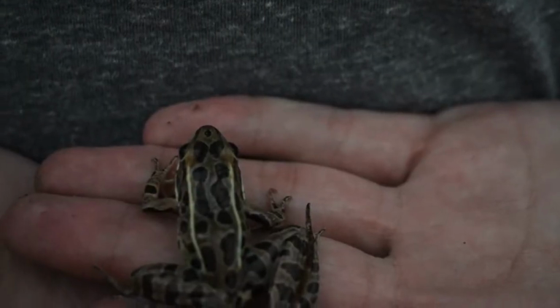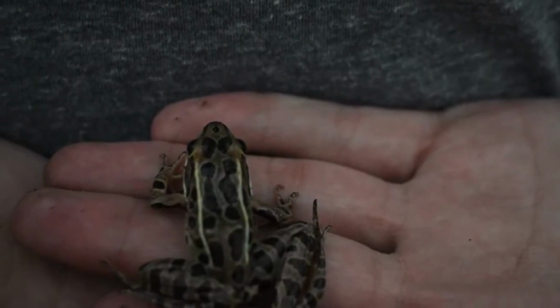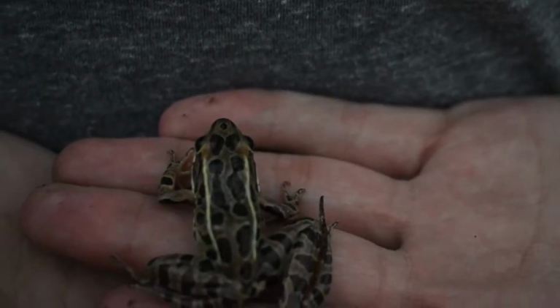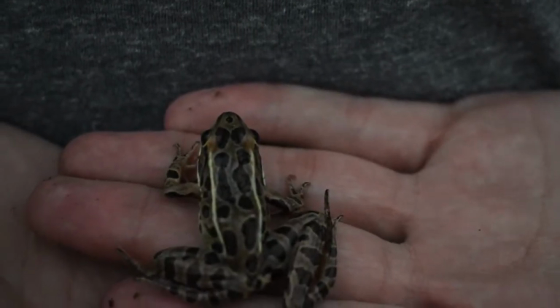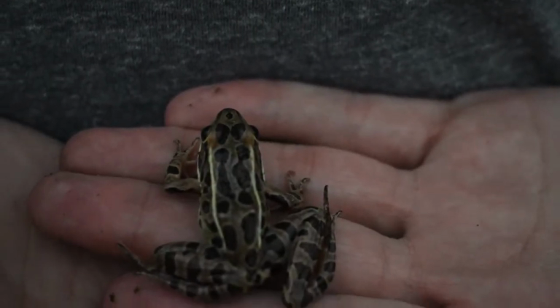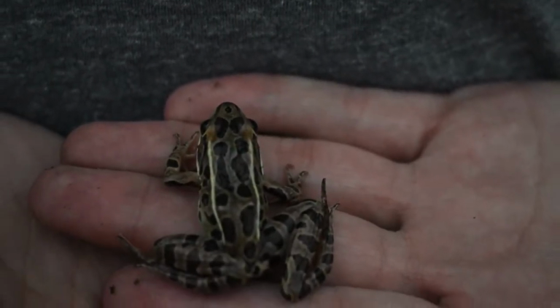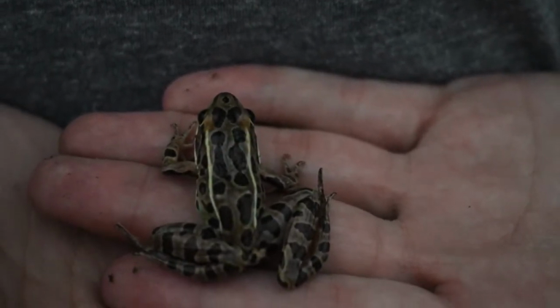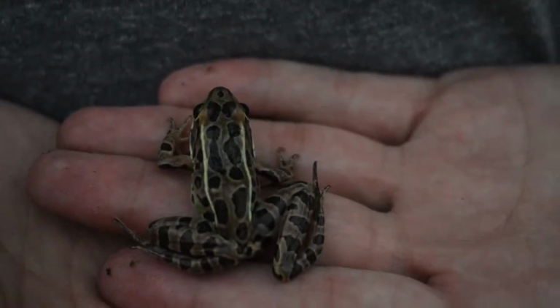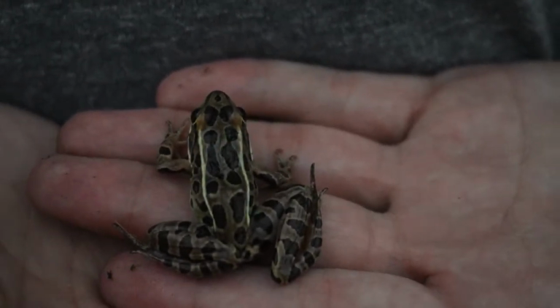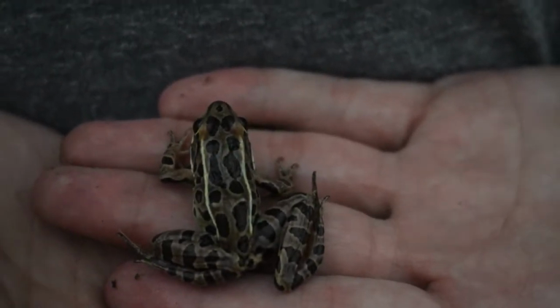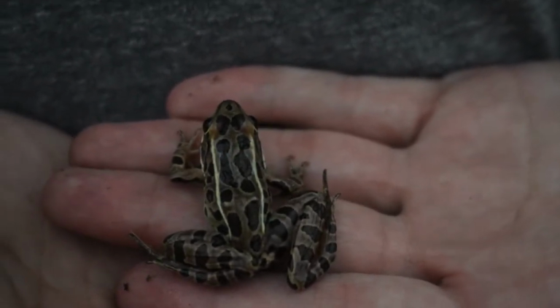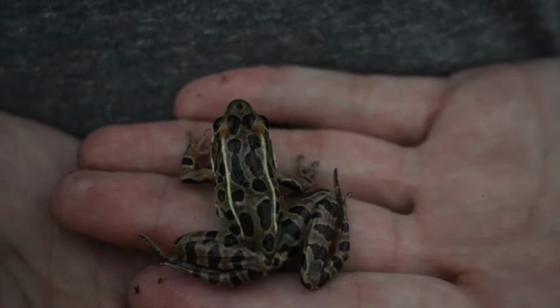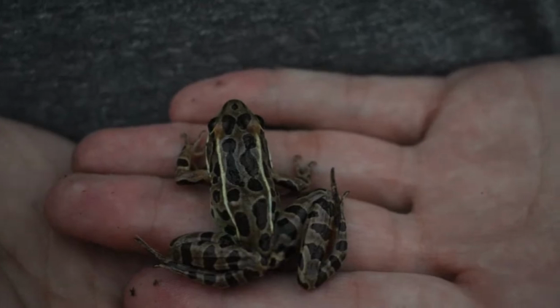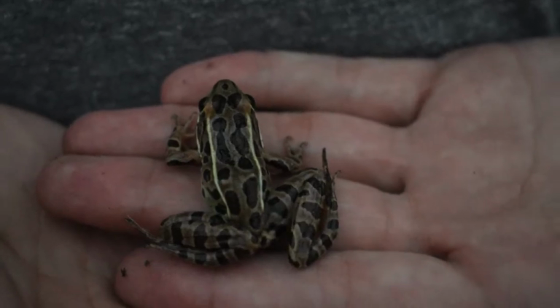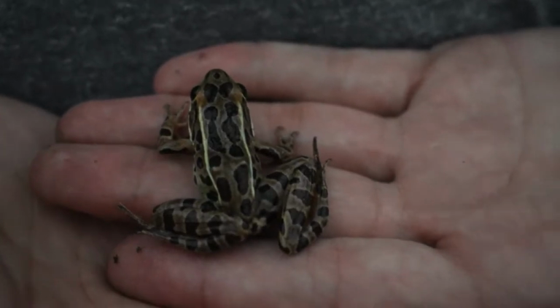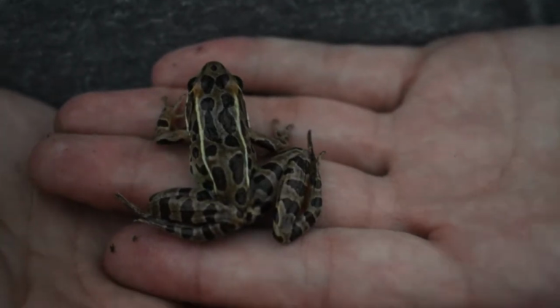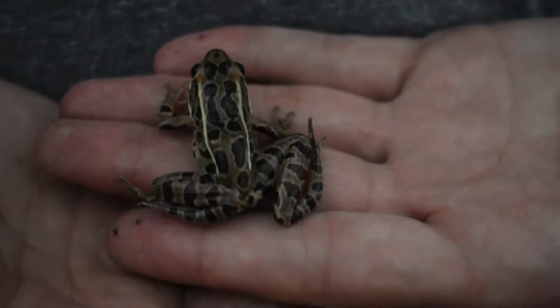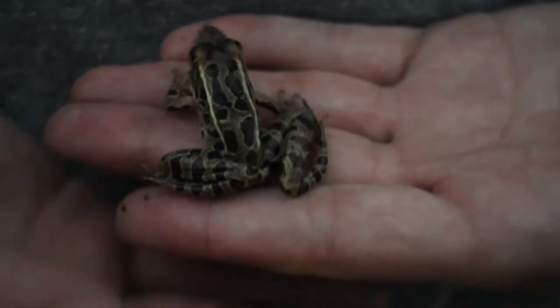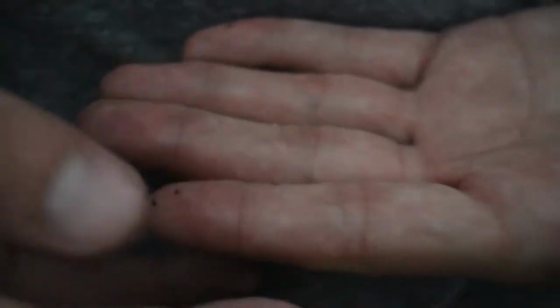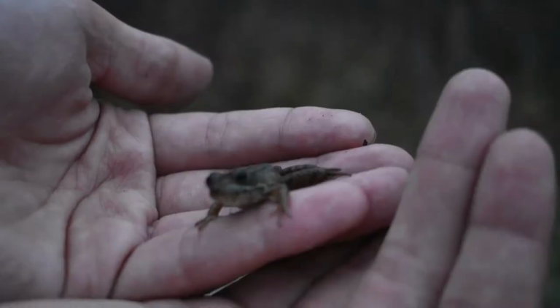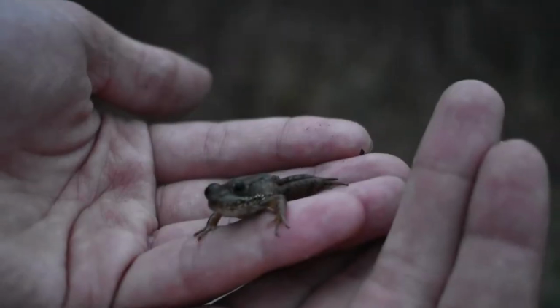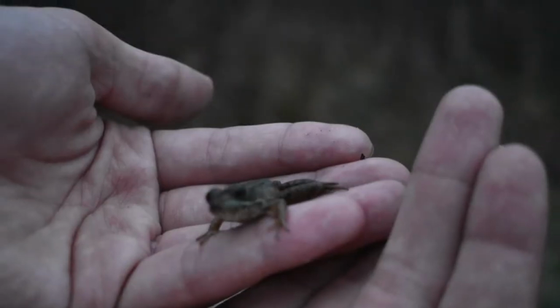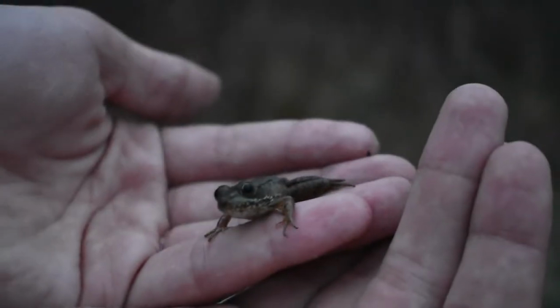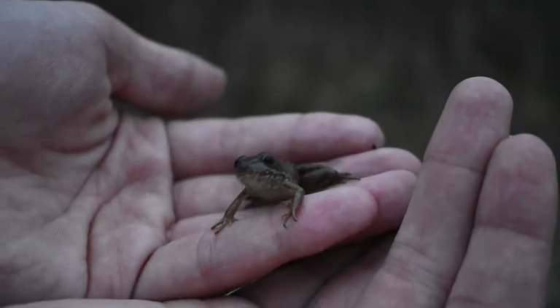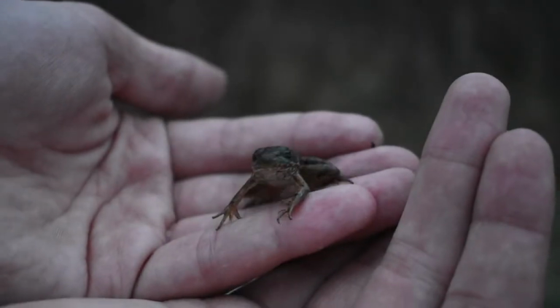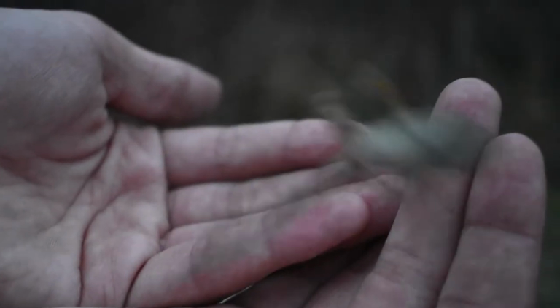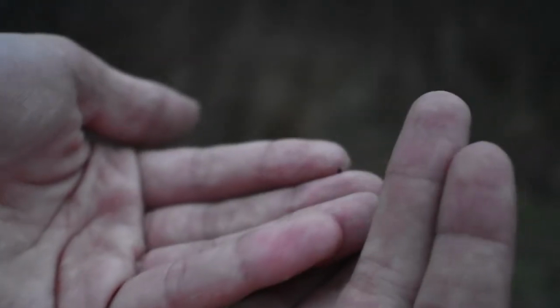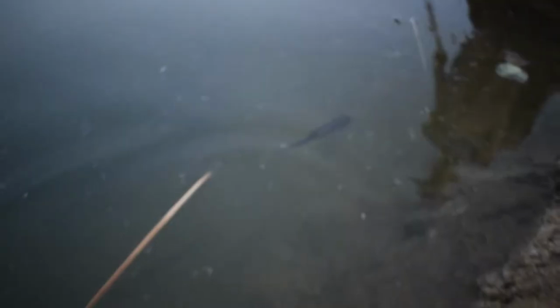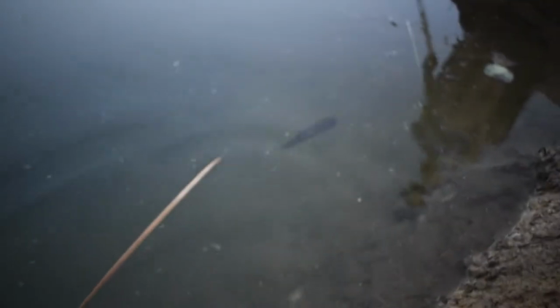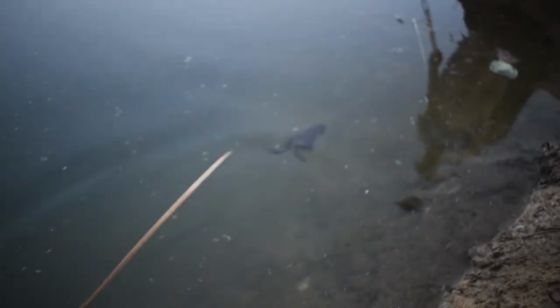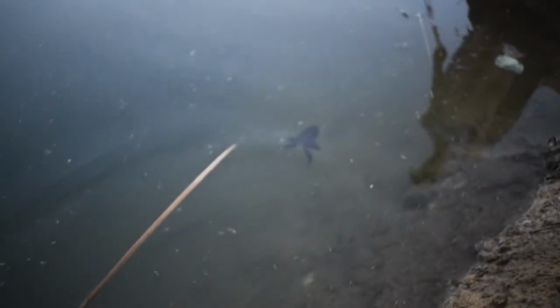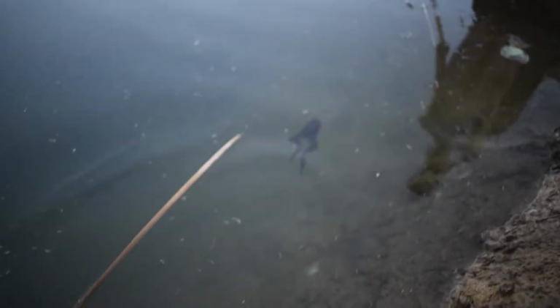Specifically, we're going to be talking about the northern leopard frog and the green pond frog, but before we get into all that.